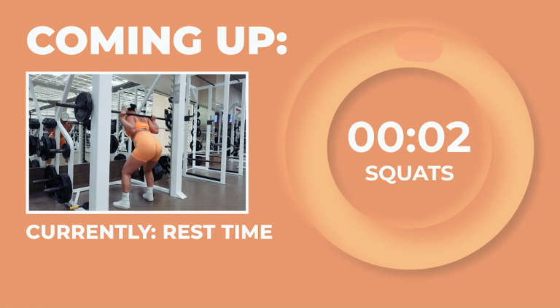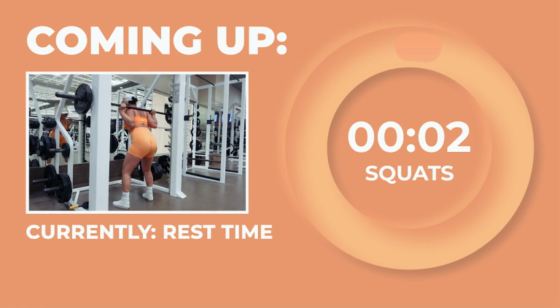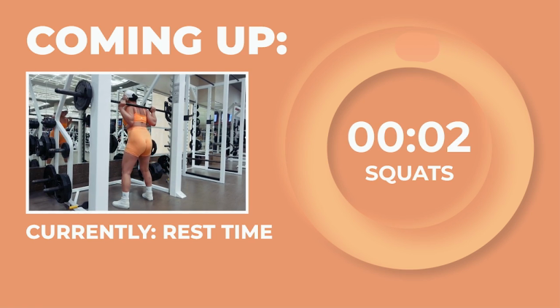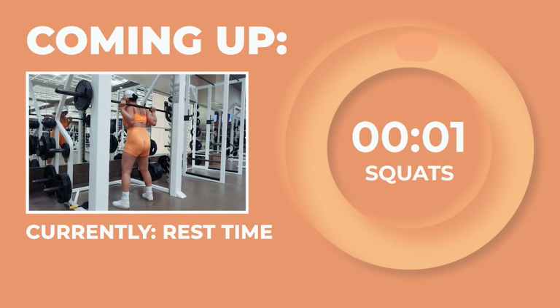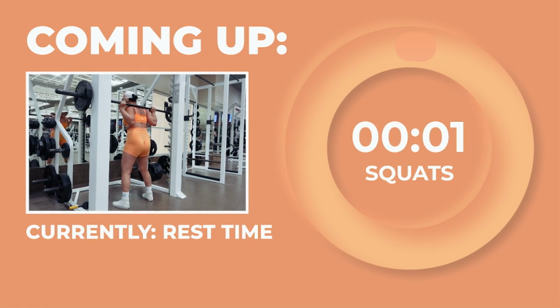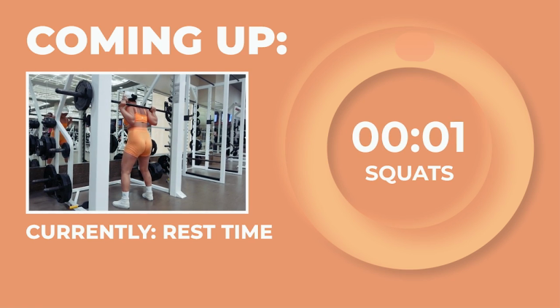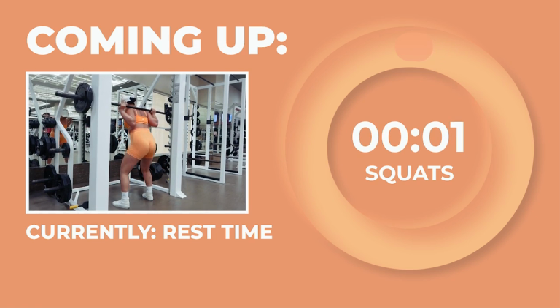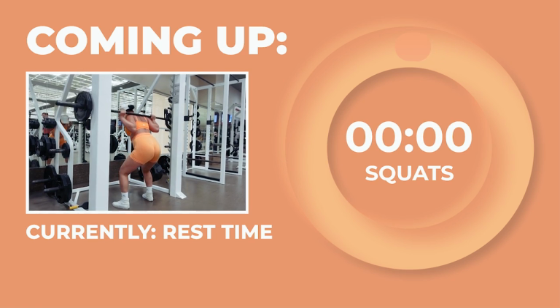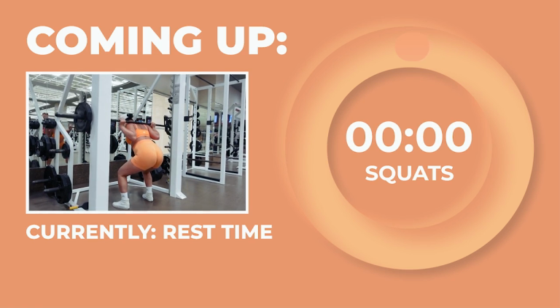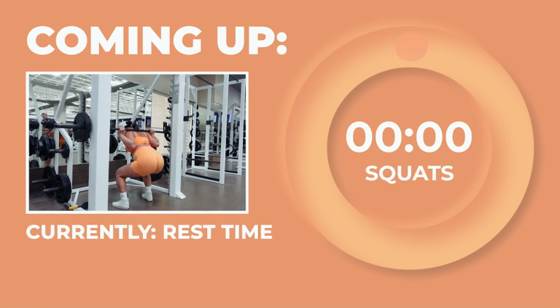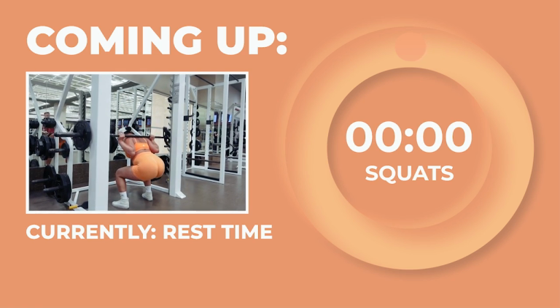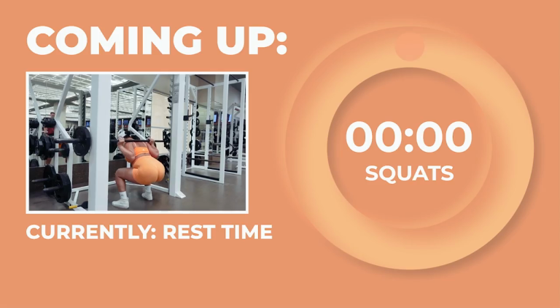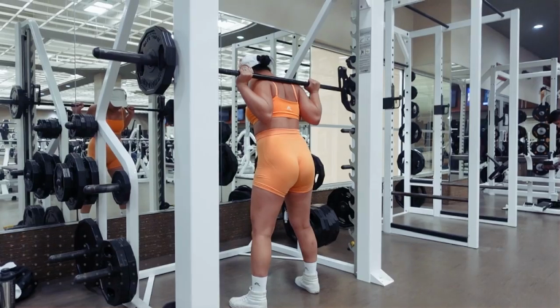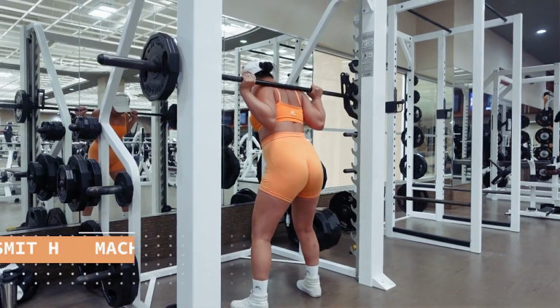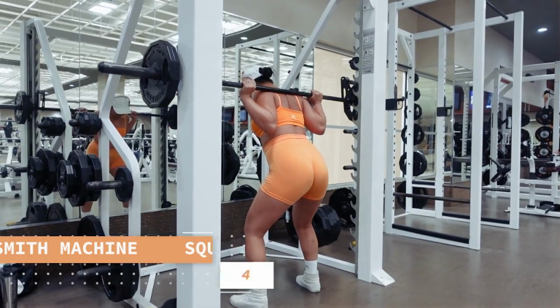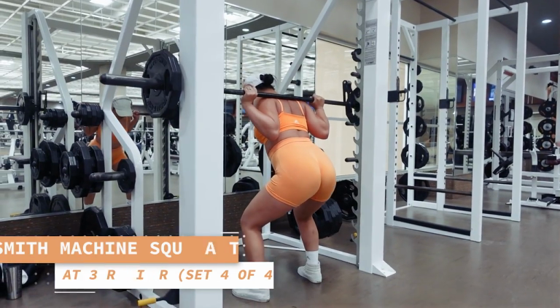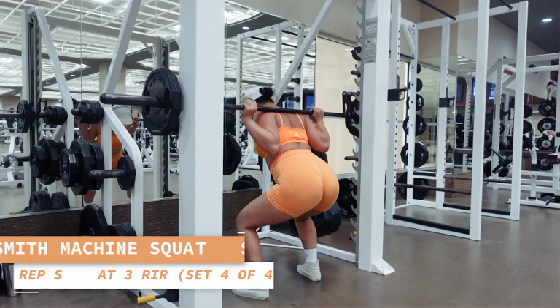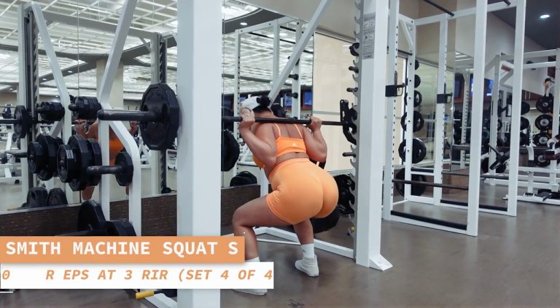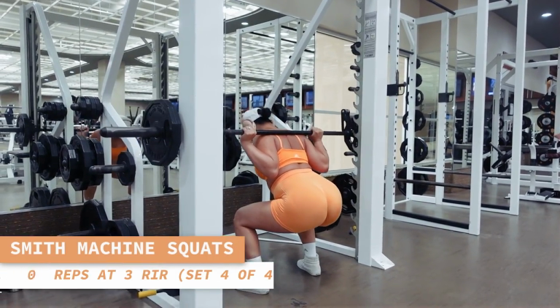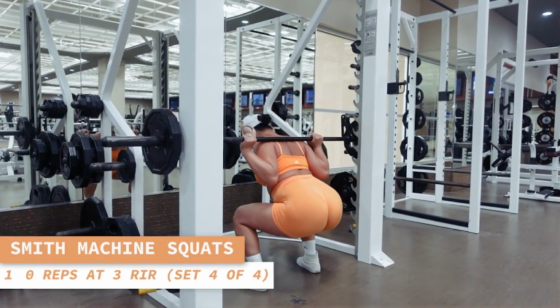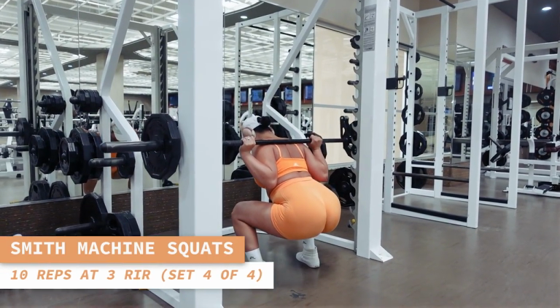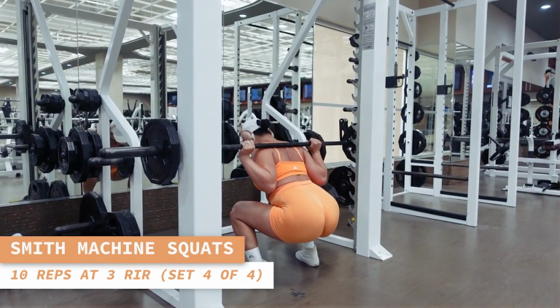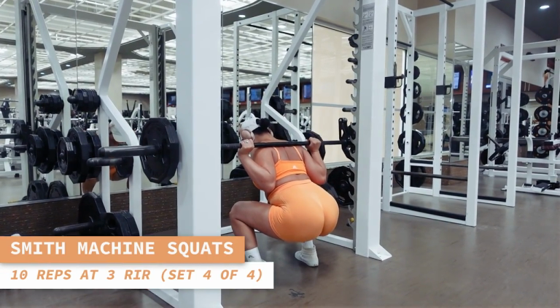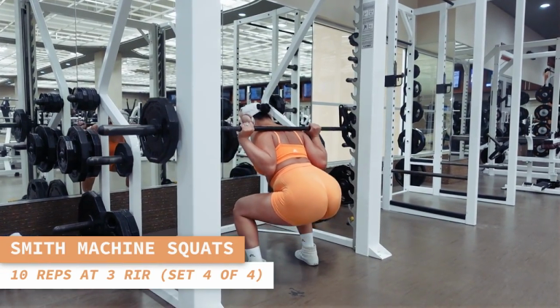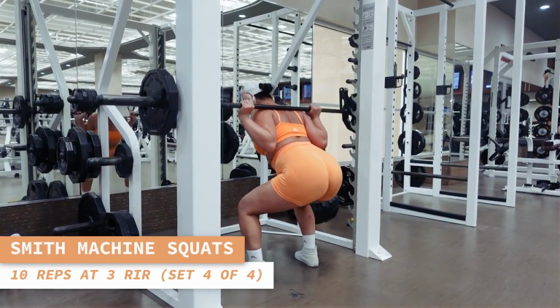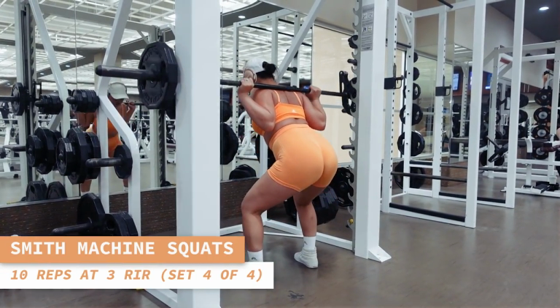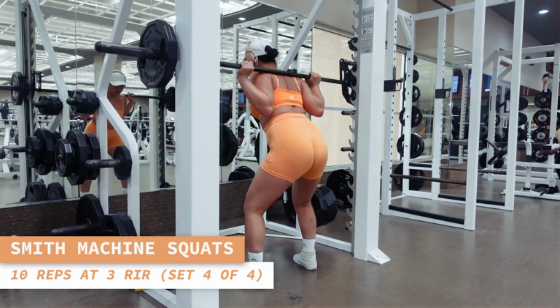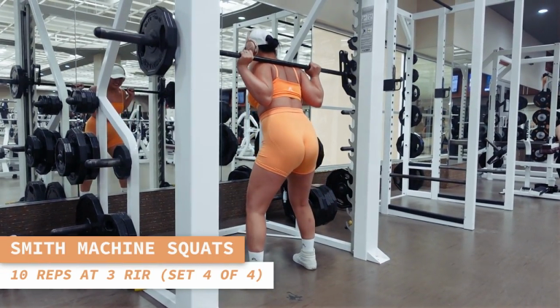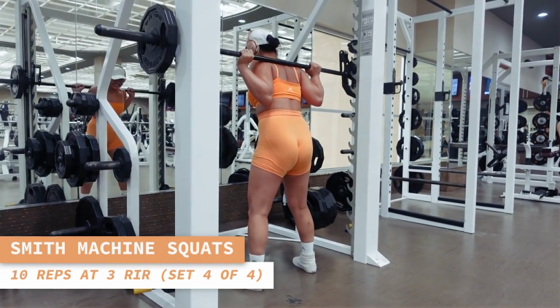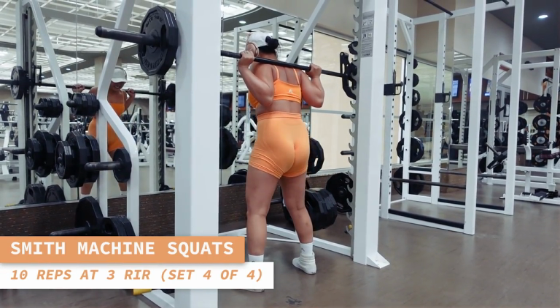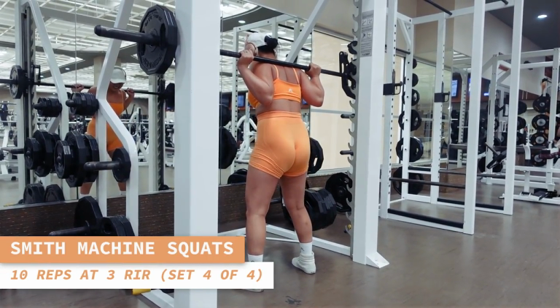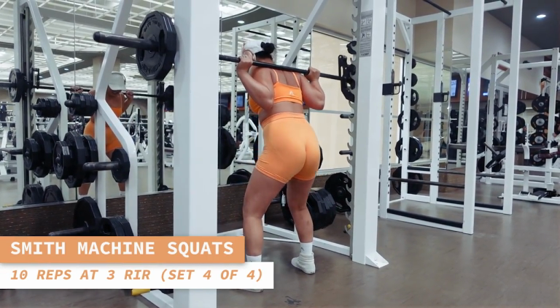One more set of Smith Machine squats starting now — 10 reps. Inhale and contract your core before each rep, and exhale as you contract your glutes to go back up.